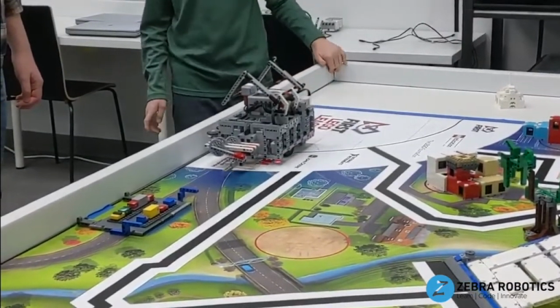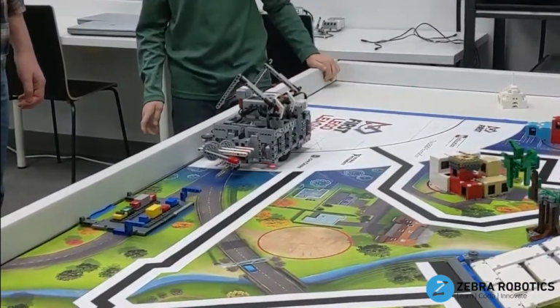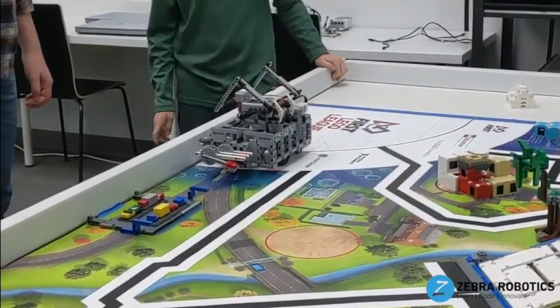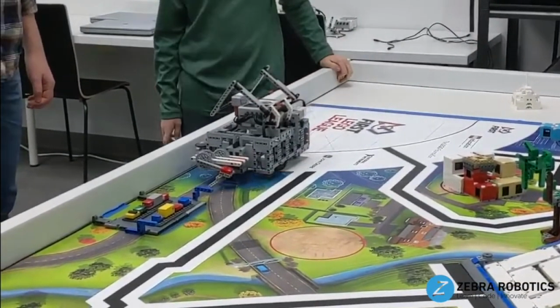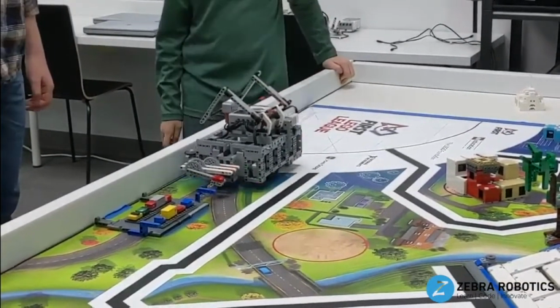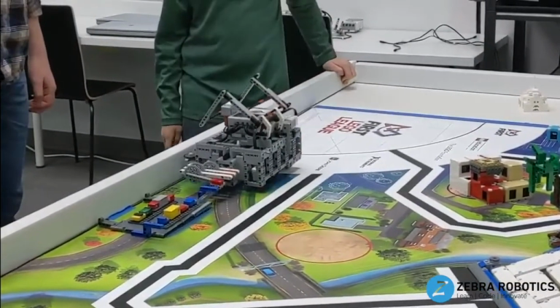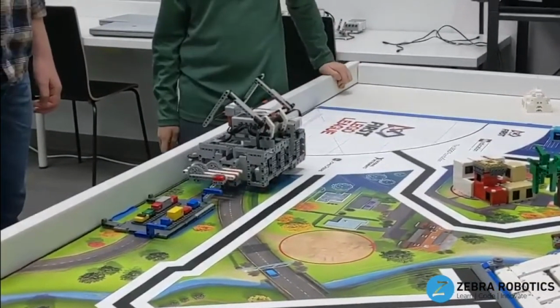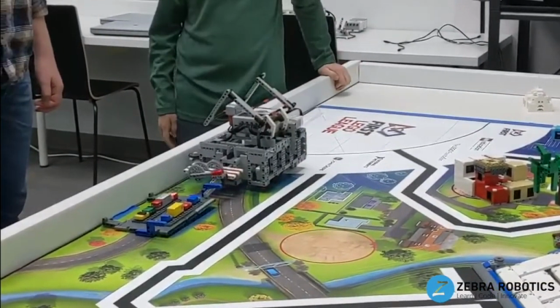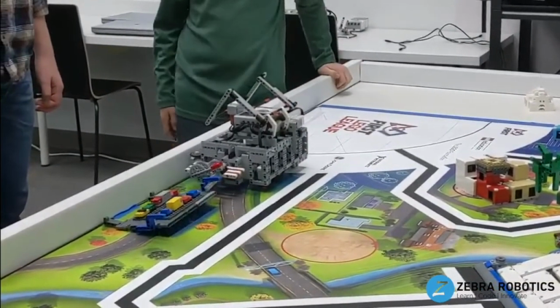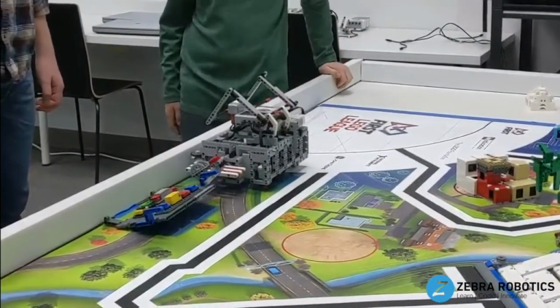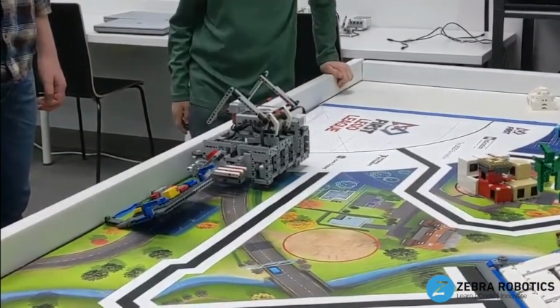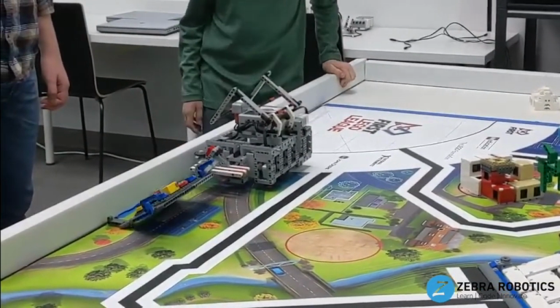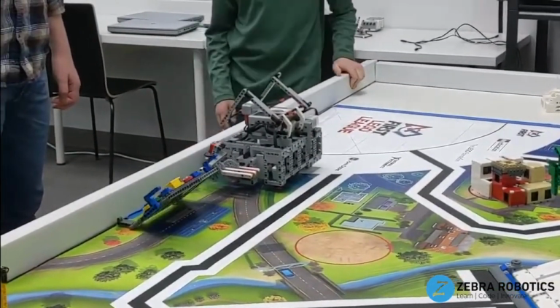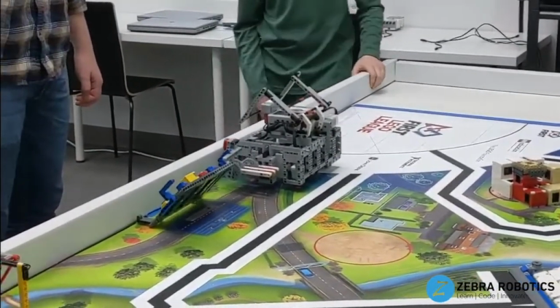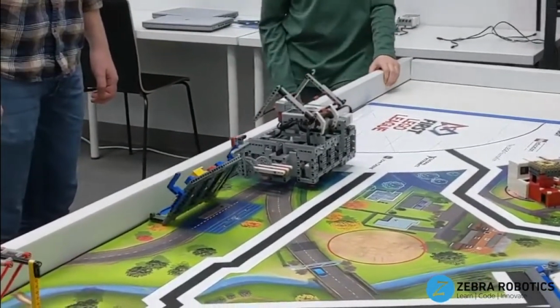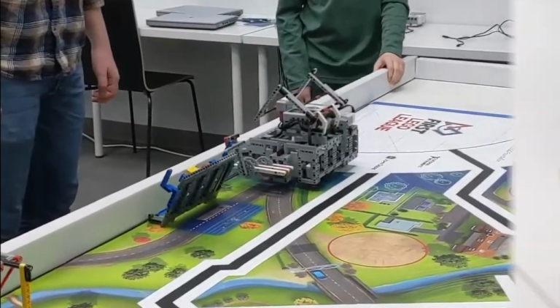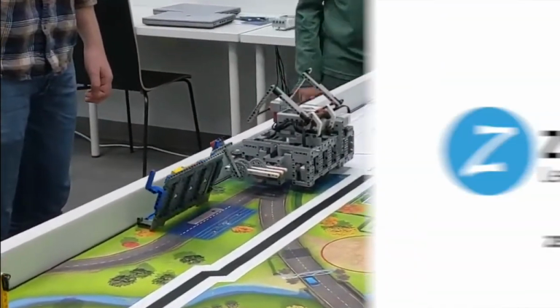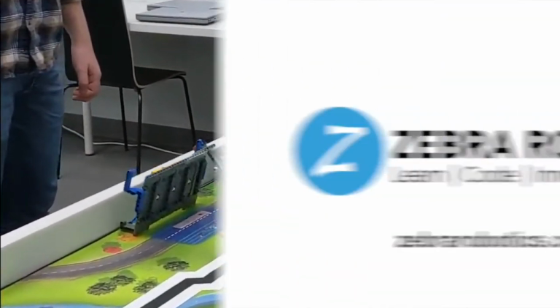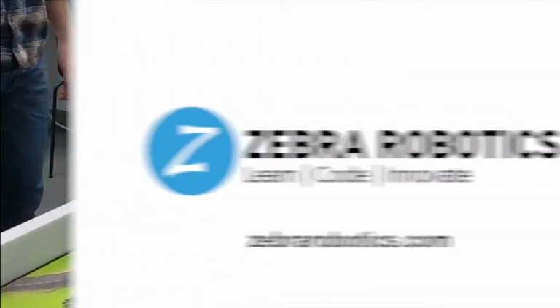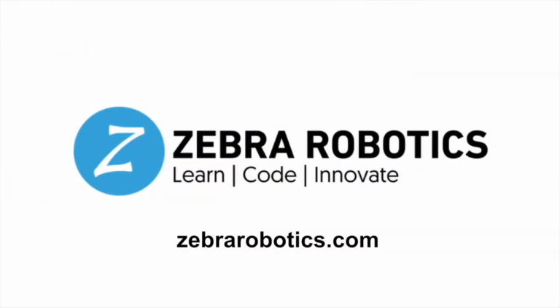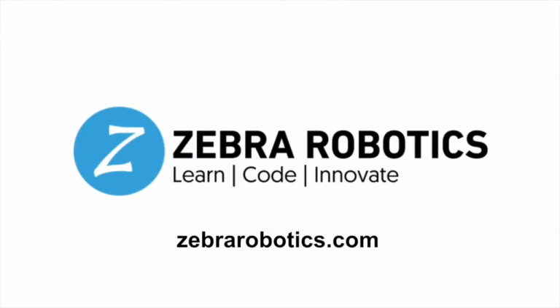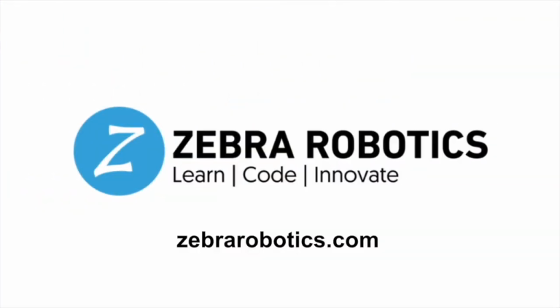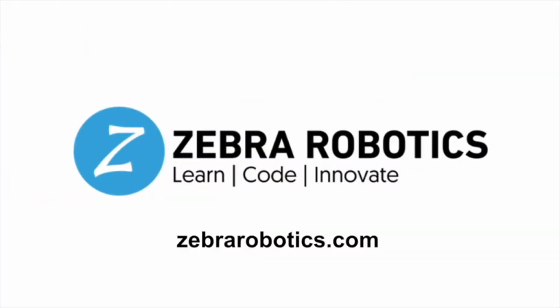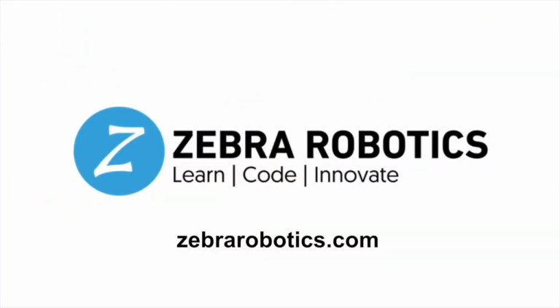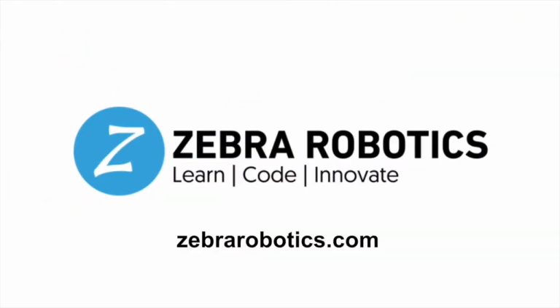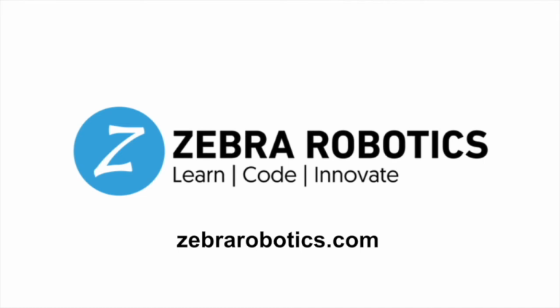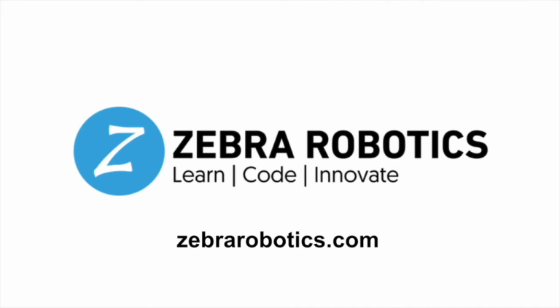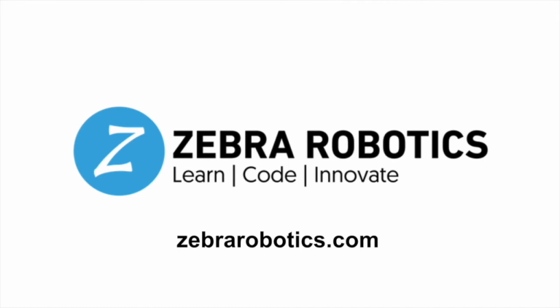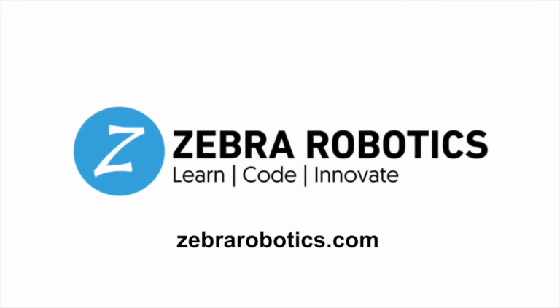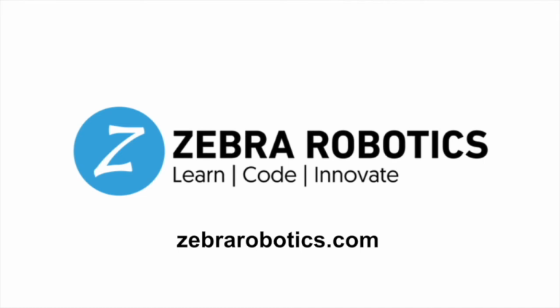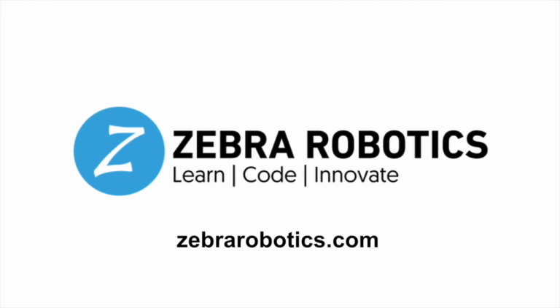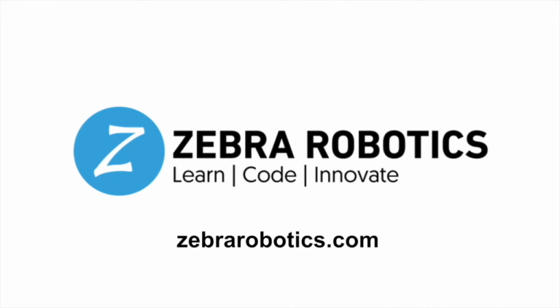Zebra Robotics hopes to be part of your STEM education journey. For more information, check out our website or give us a call.